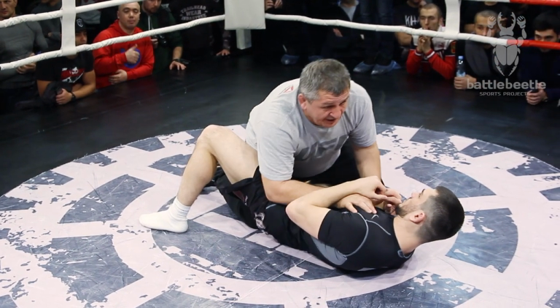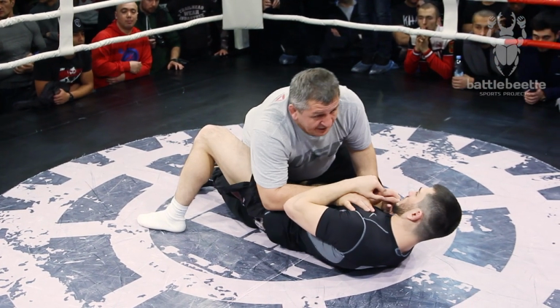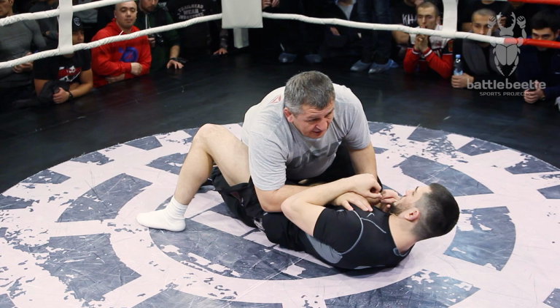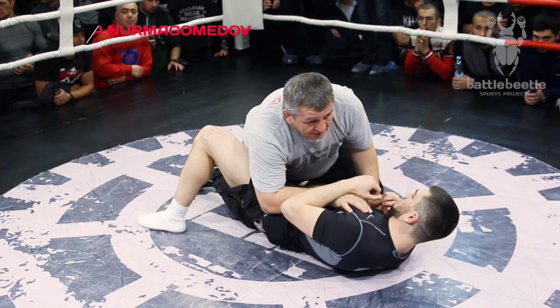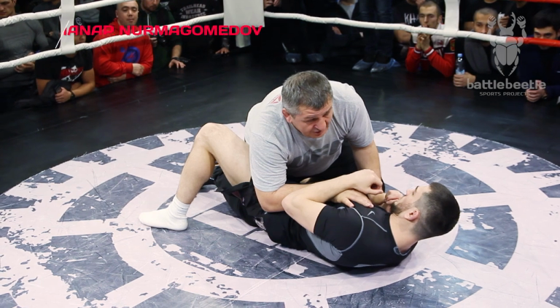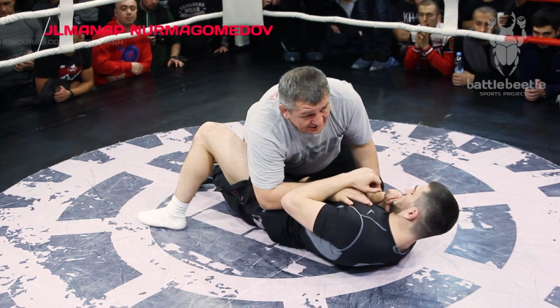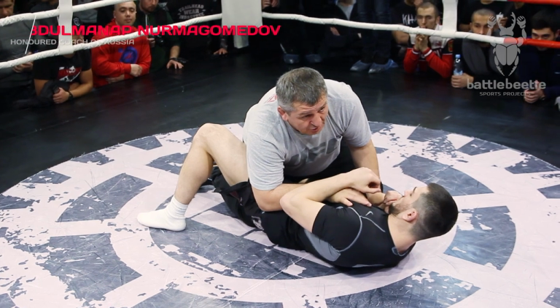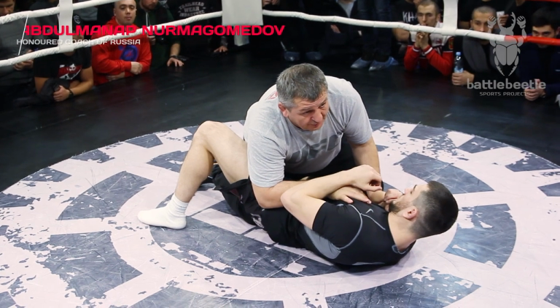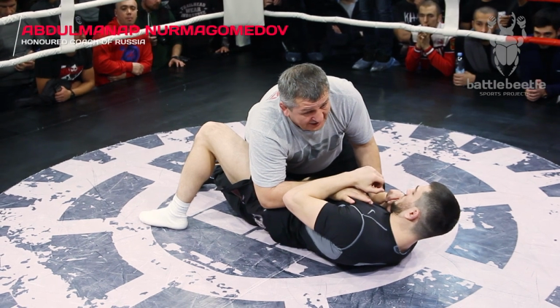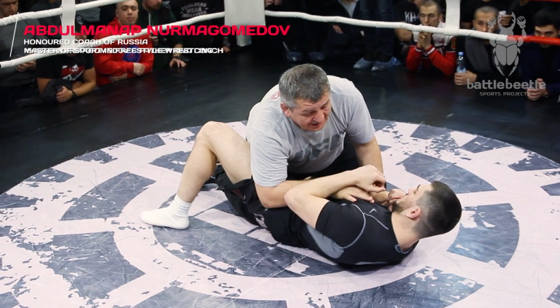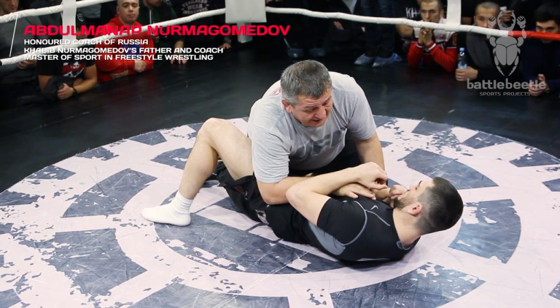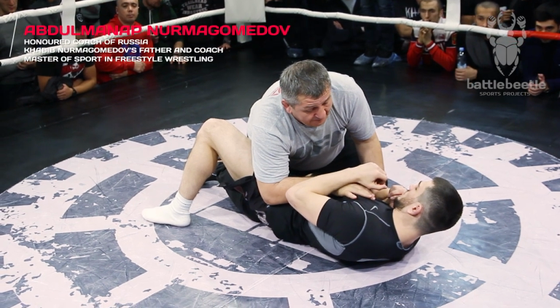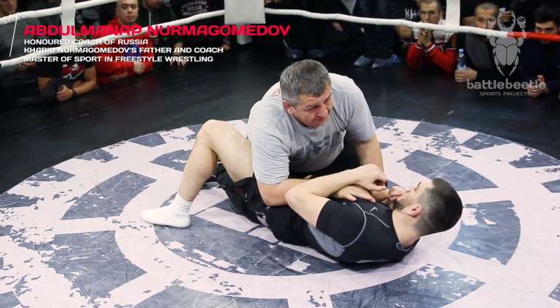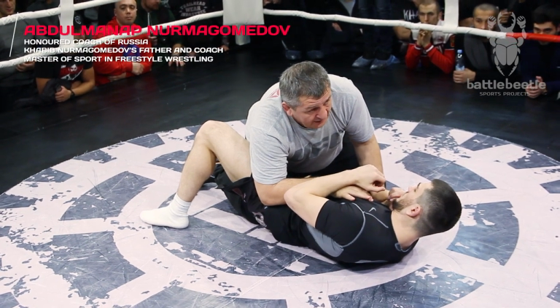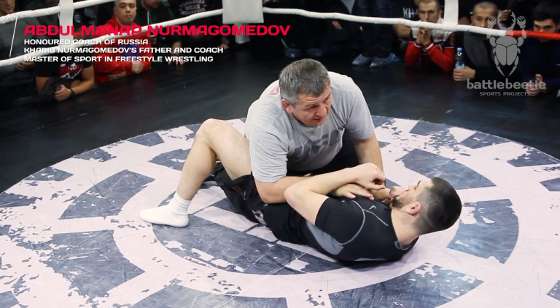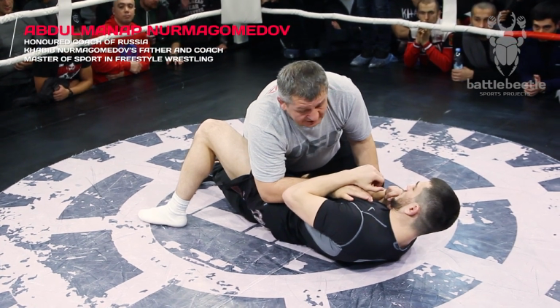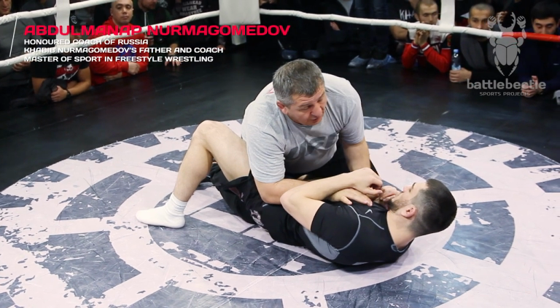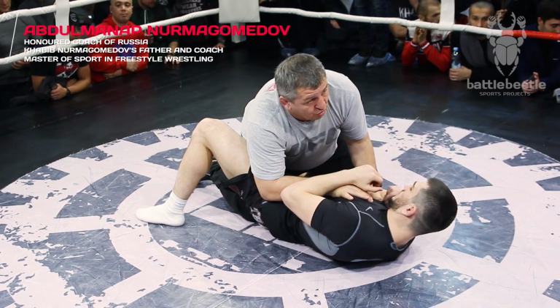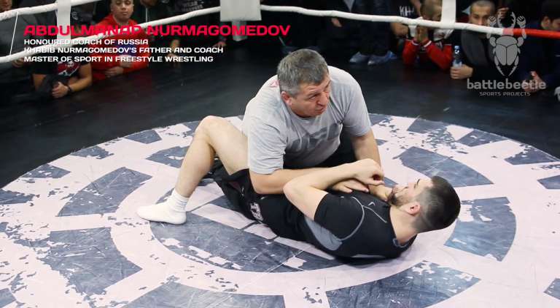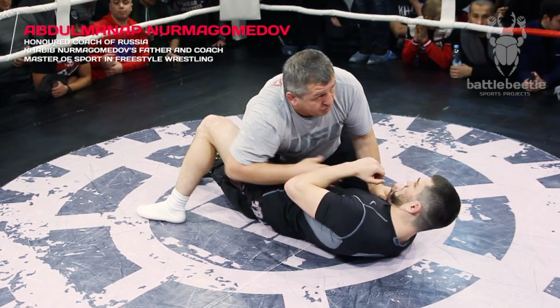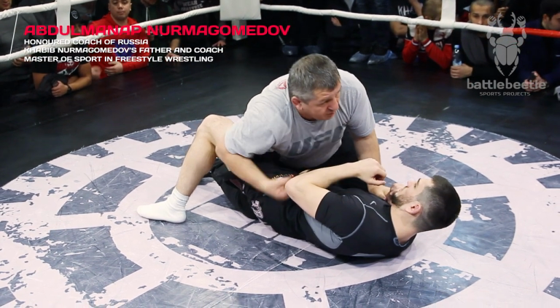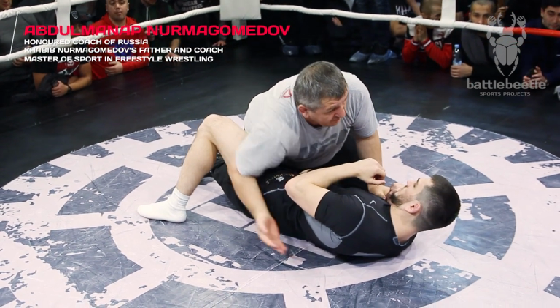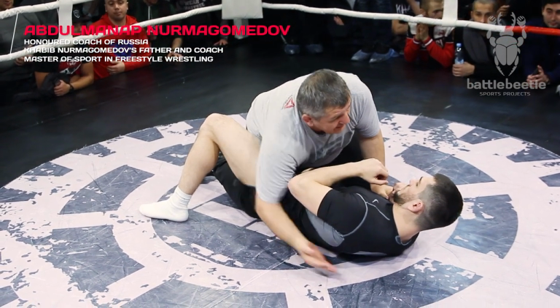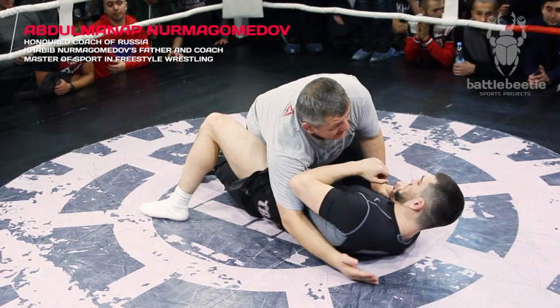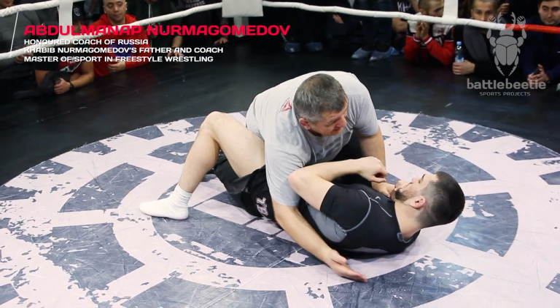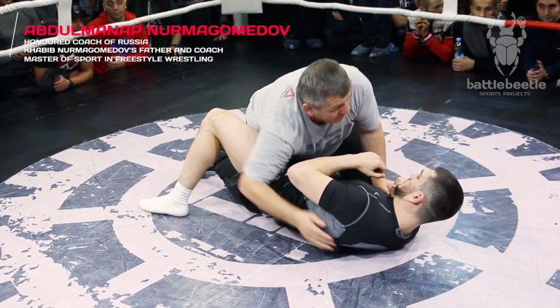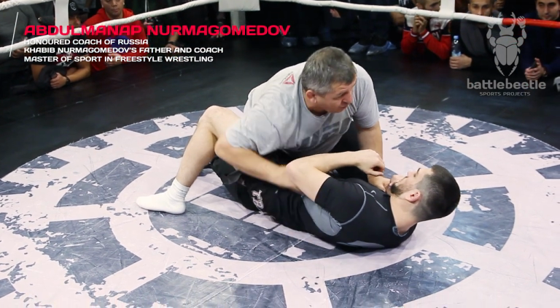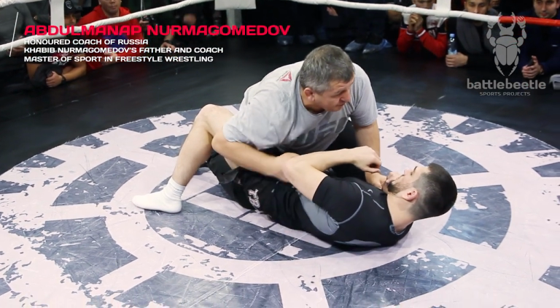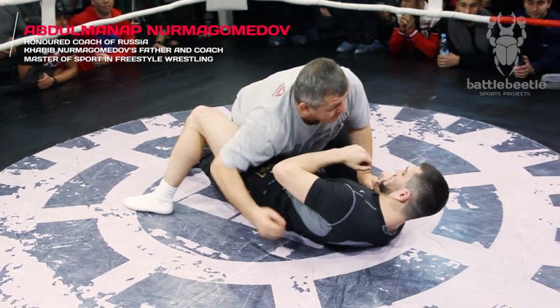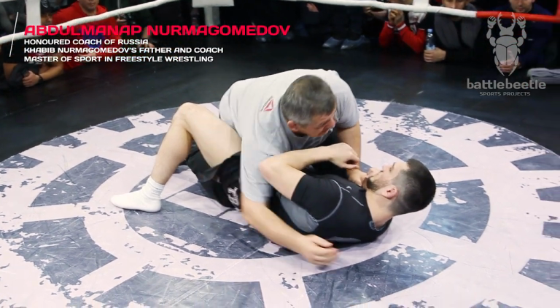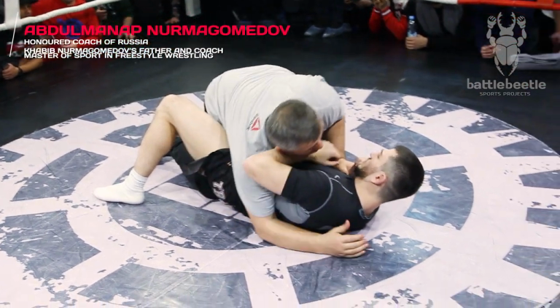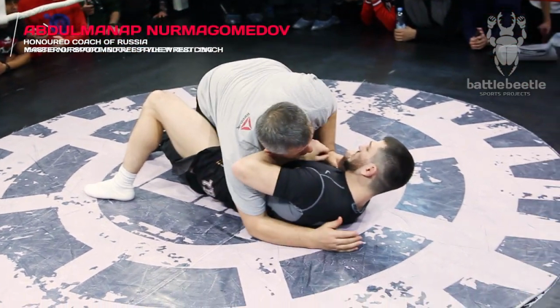I put my shin to the opponent's thigh, take the underhook by grabbing his shoulder, sit out and pass the guard.